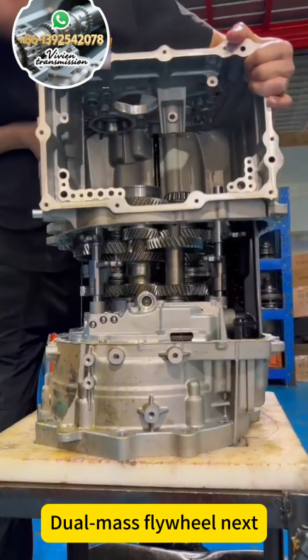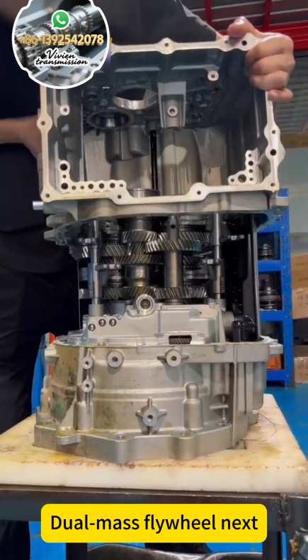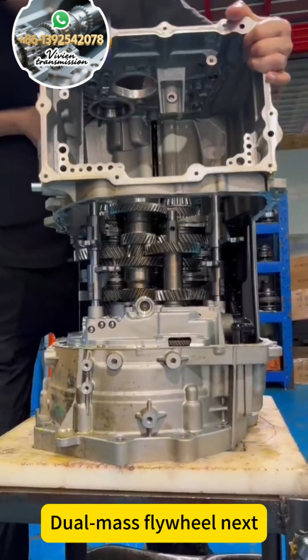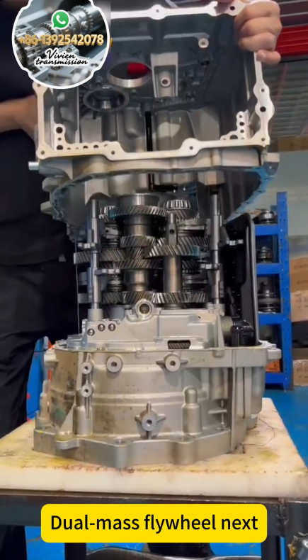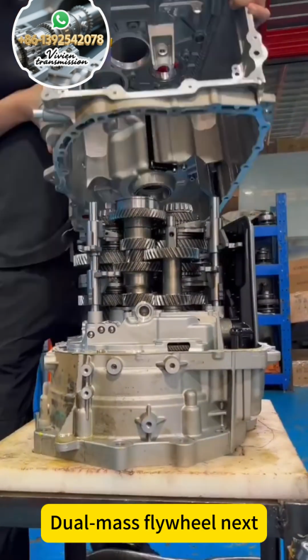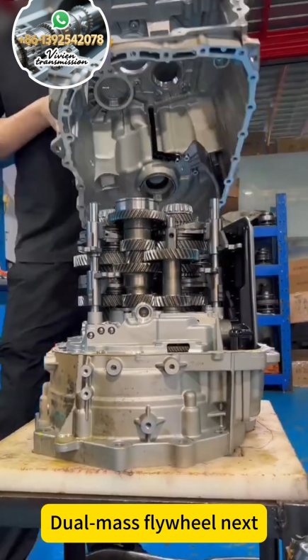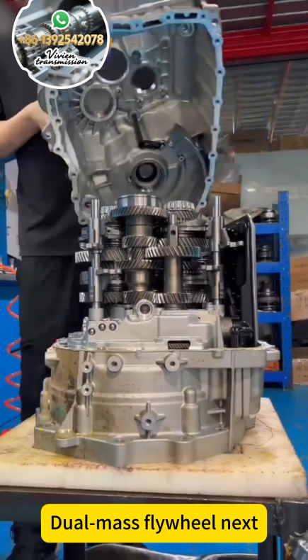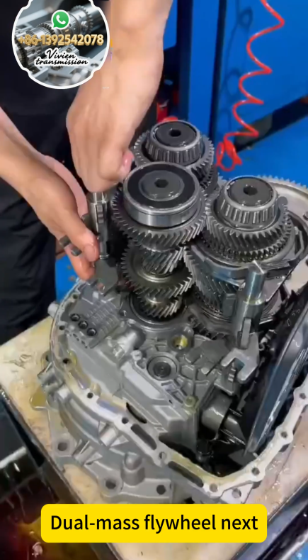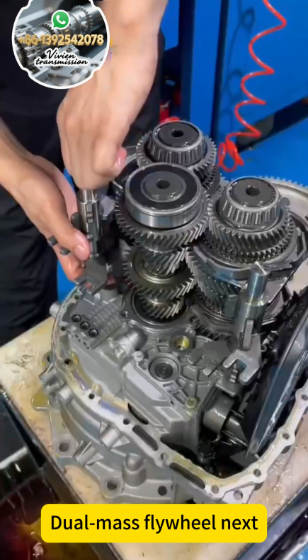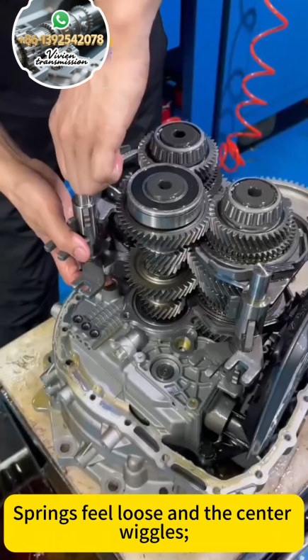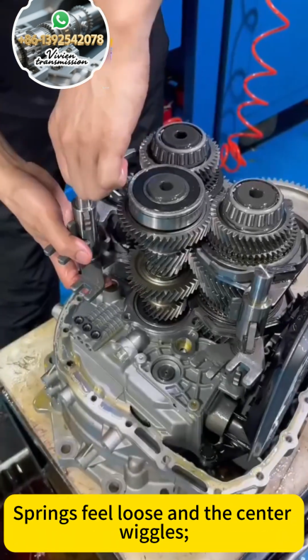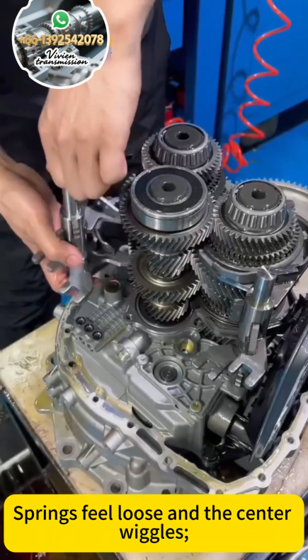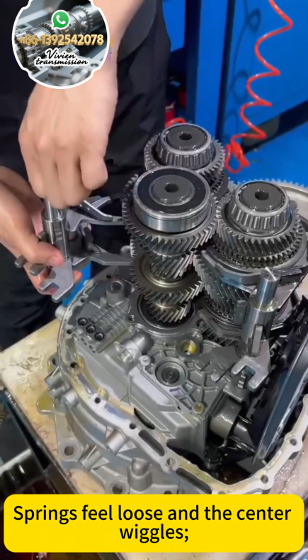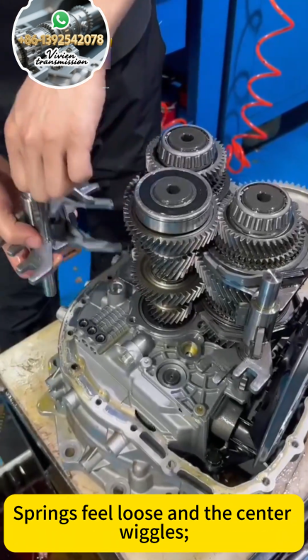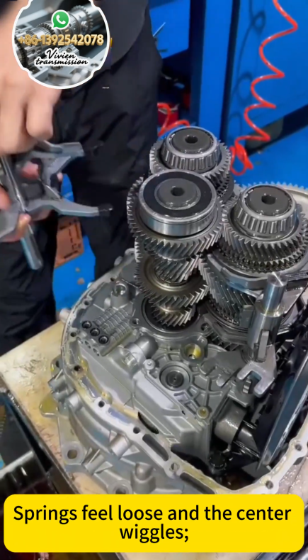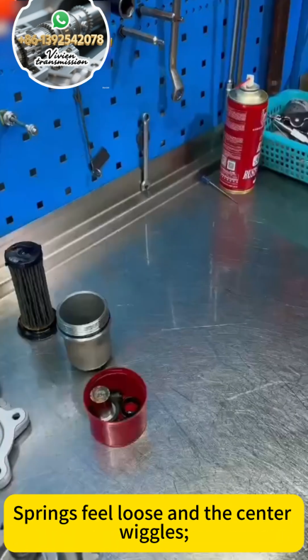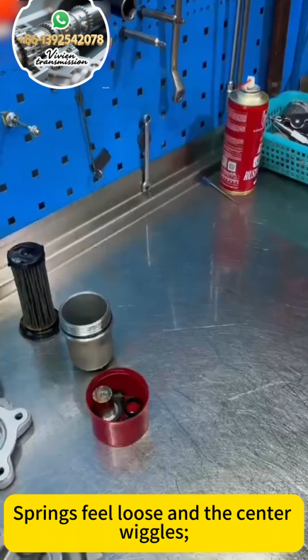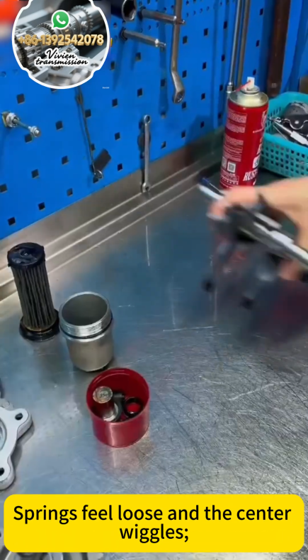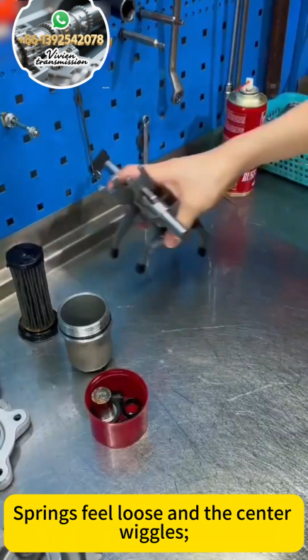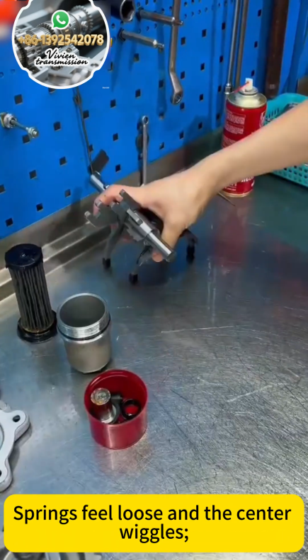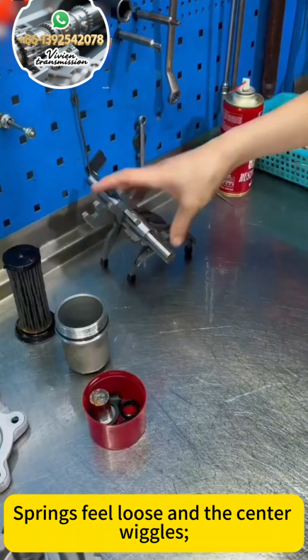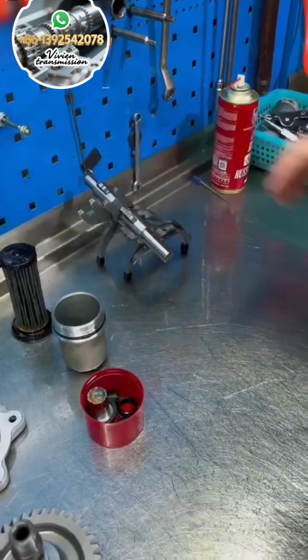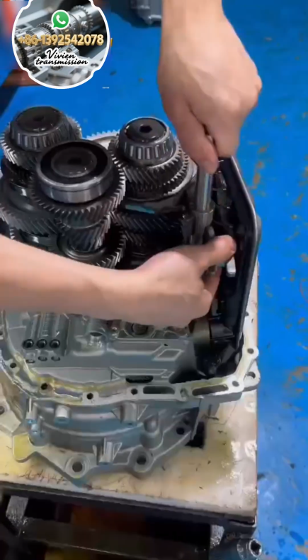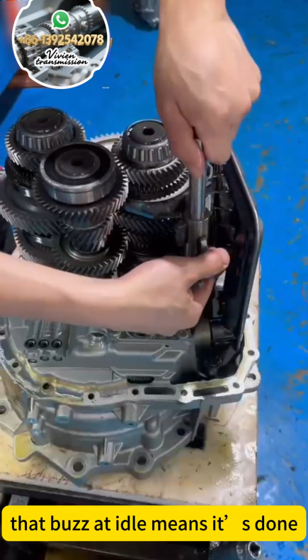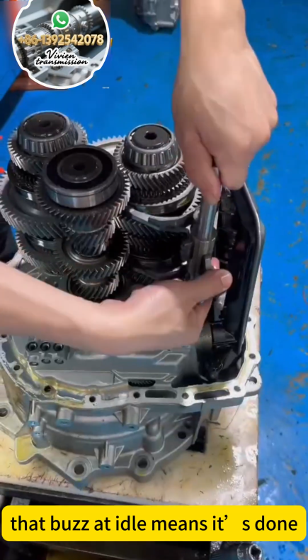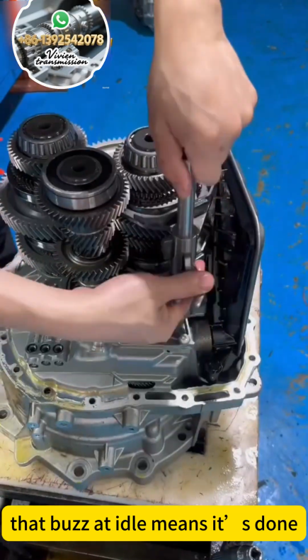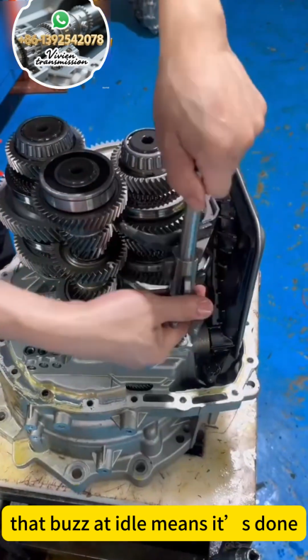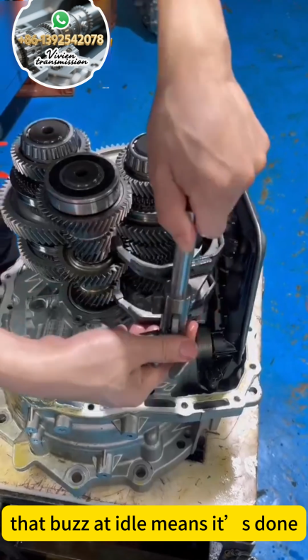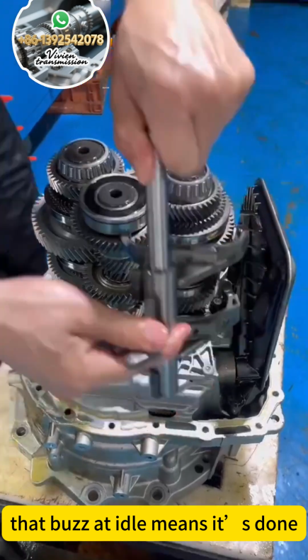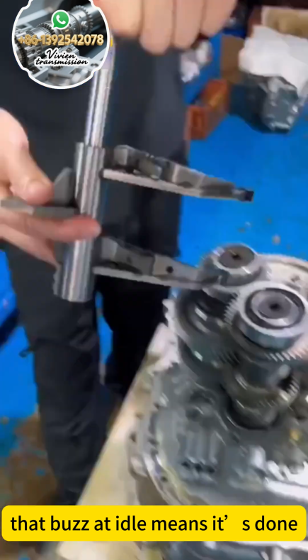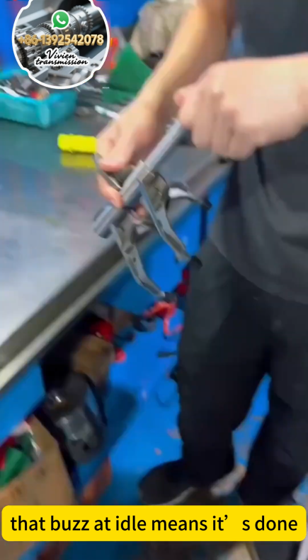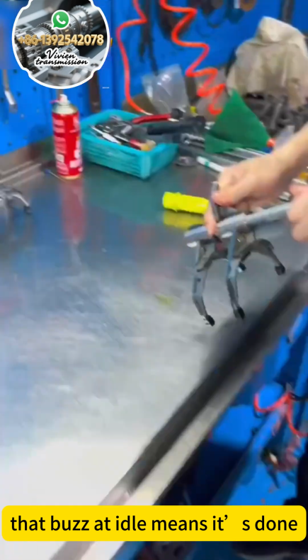Dual mass flywheel next — springs feel loose and the center wiggles. That buzz at idle means it's done.